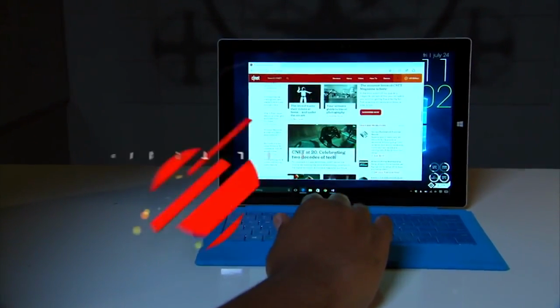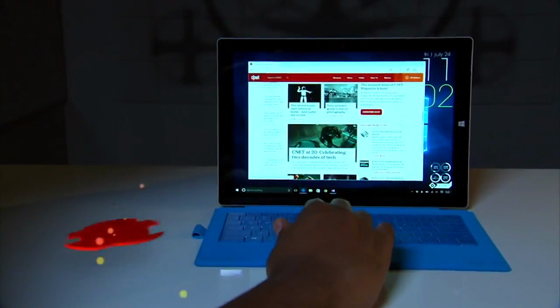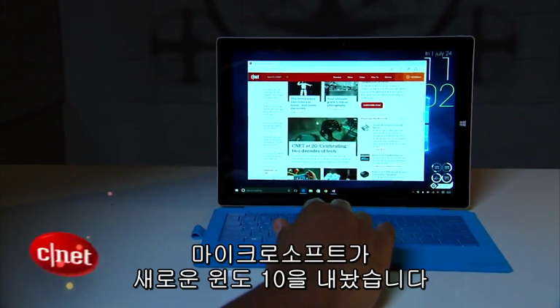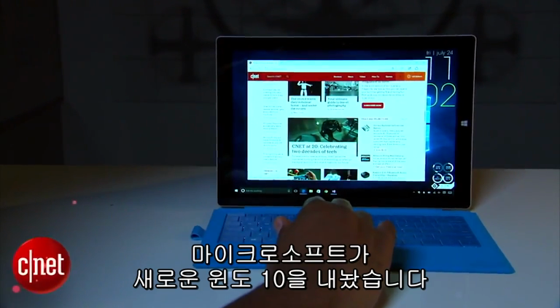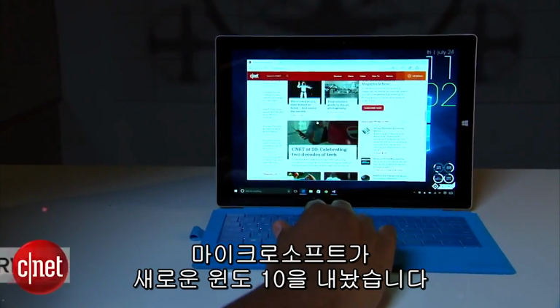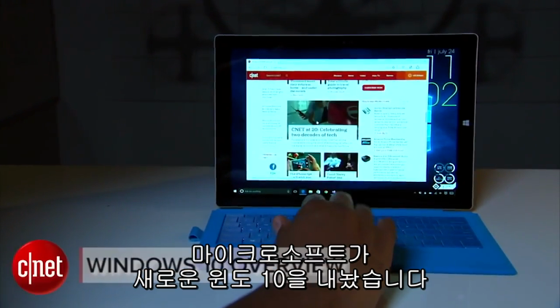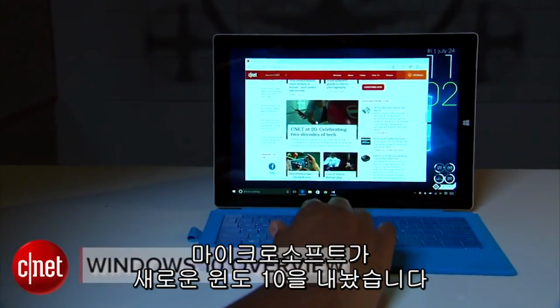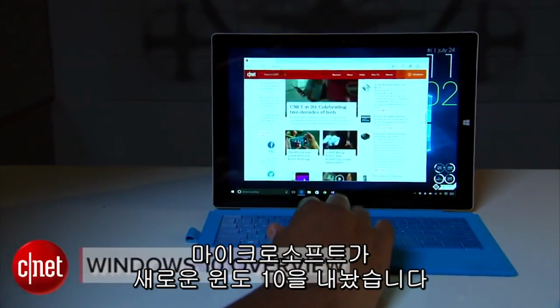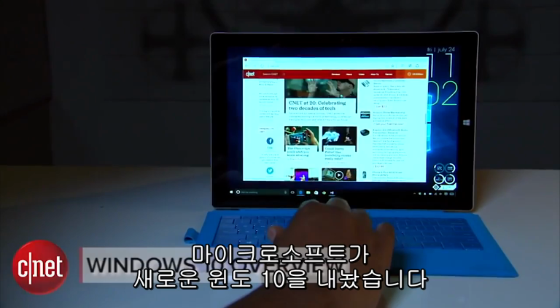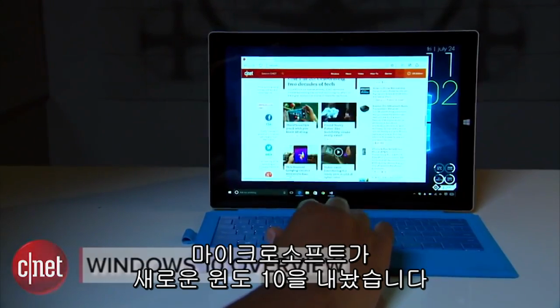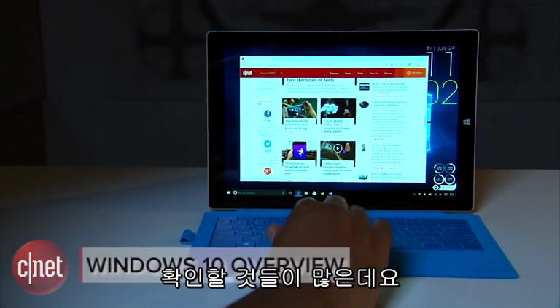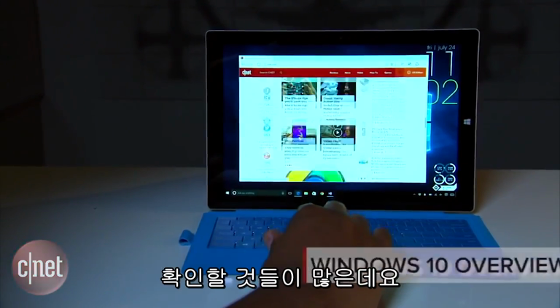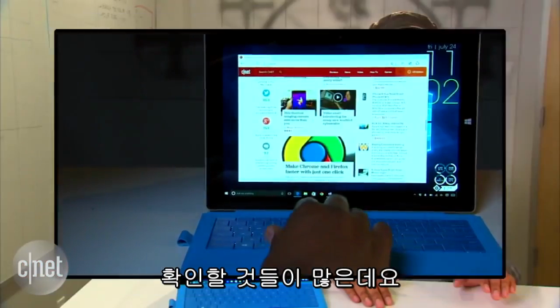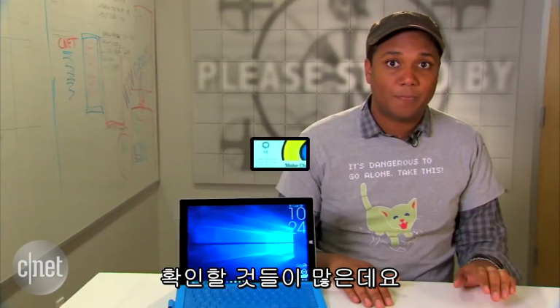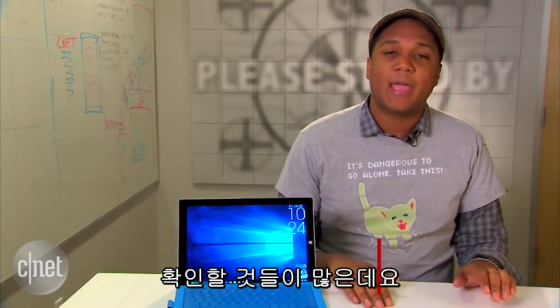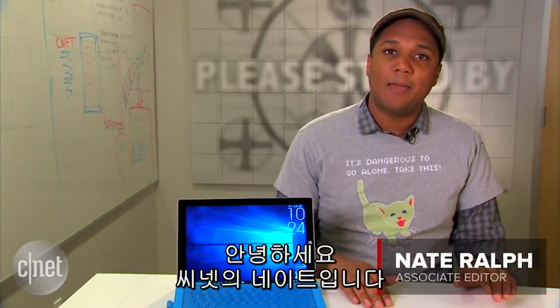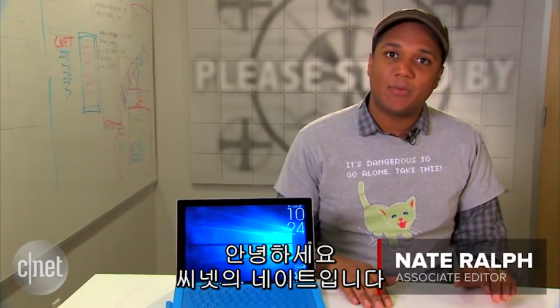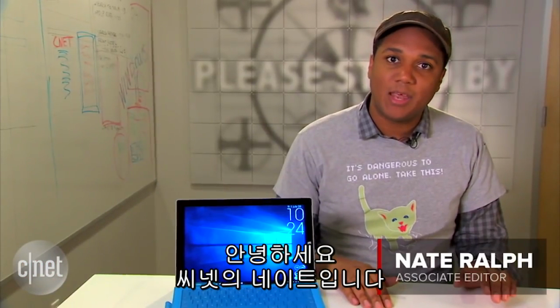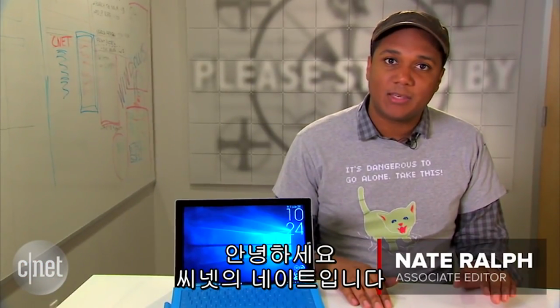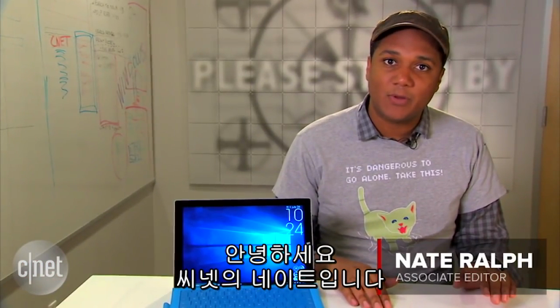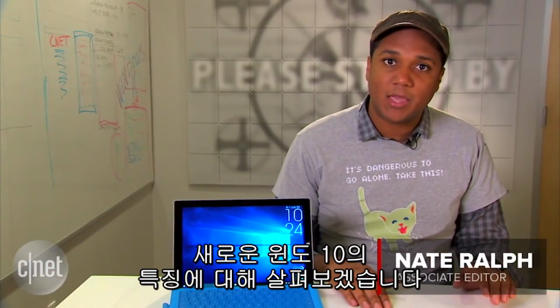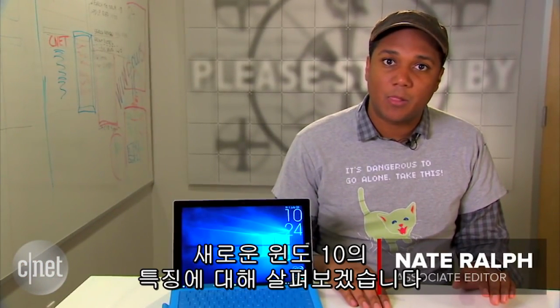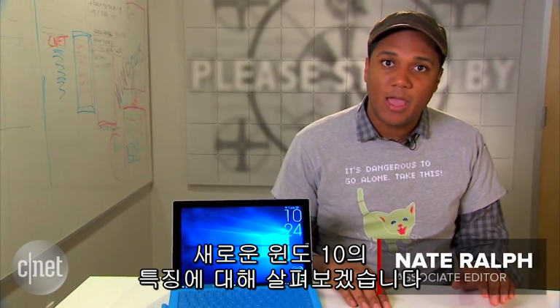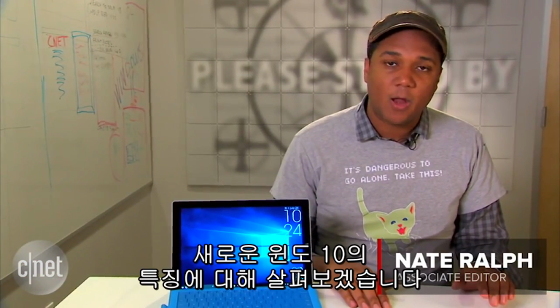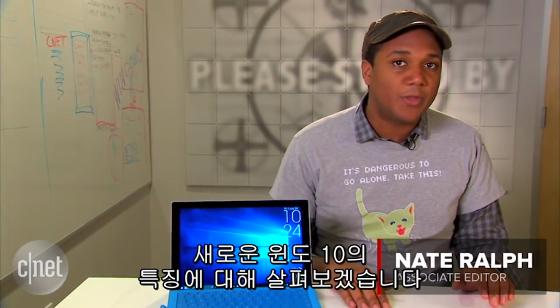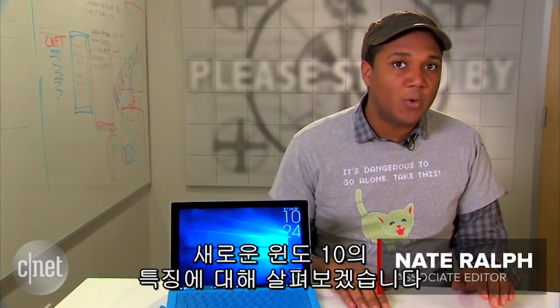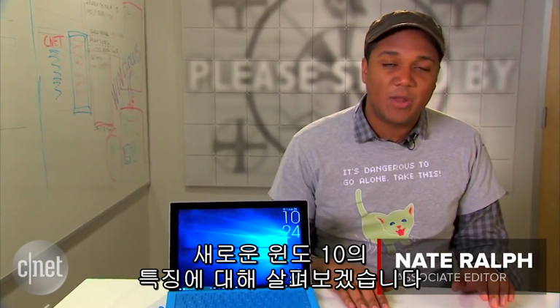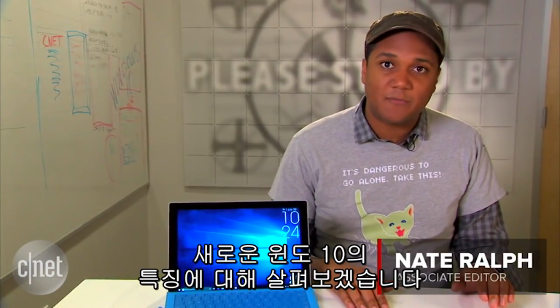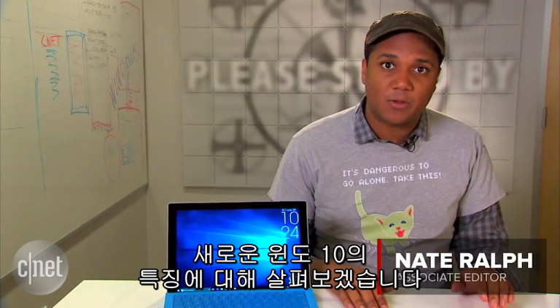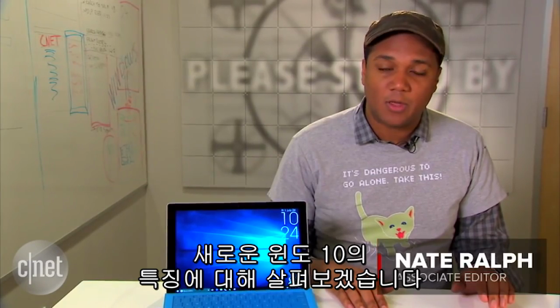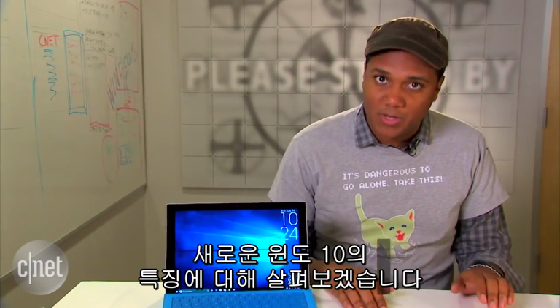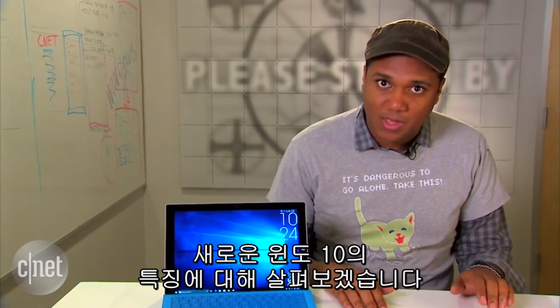Microsoft has completely reimagined Windows and there's a lot to check out. Hey, I'm Nate with CNET and today we're taking a look at all the new and revamped features in Windows 10.